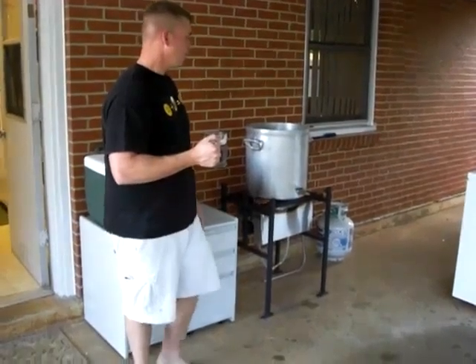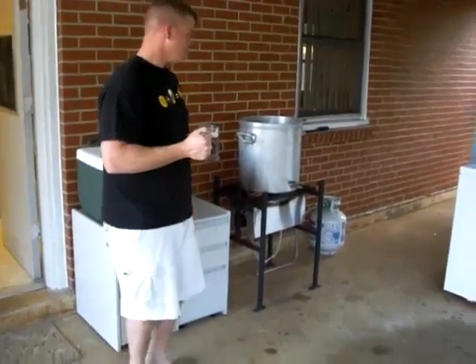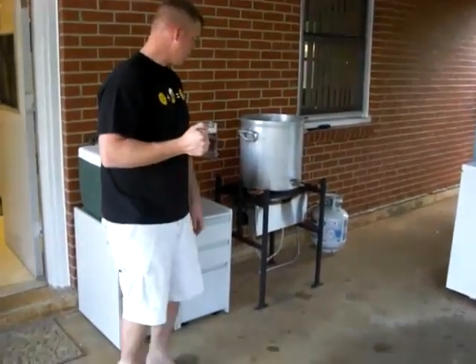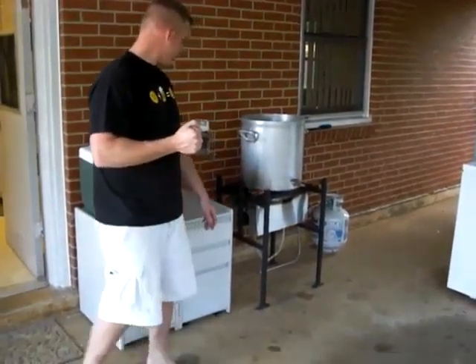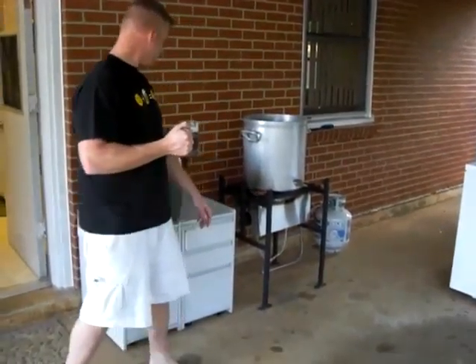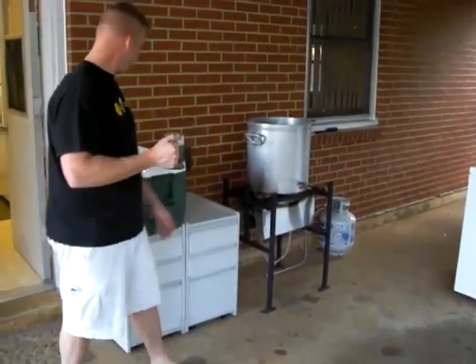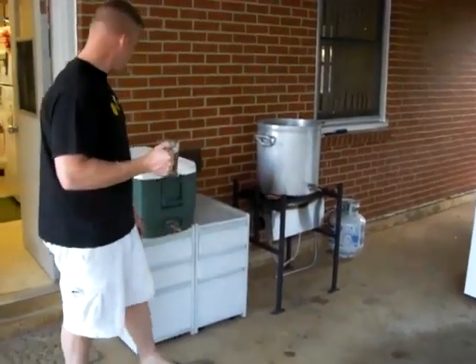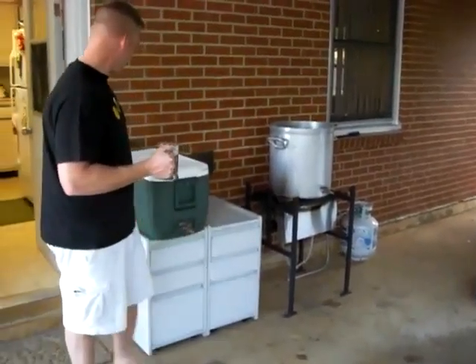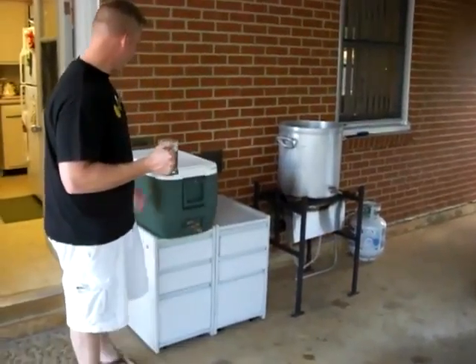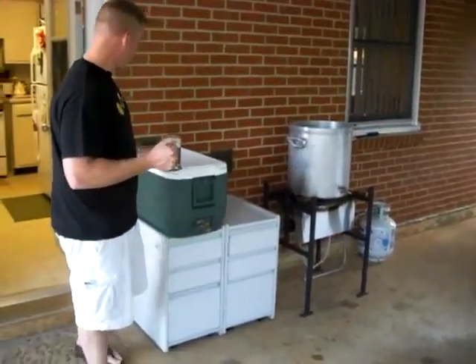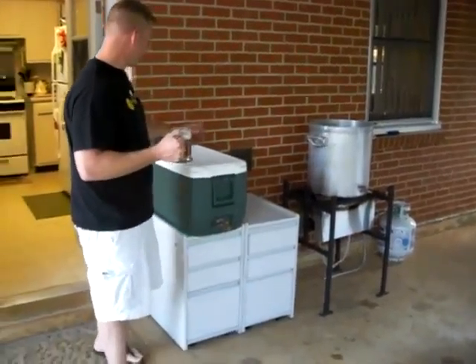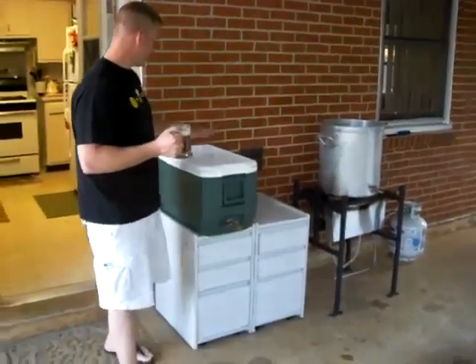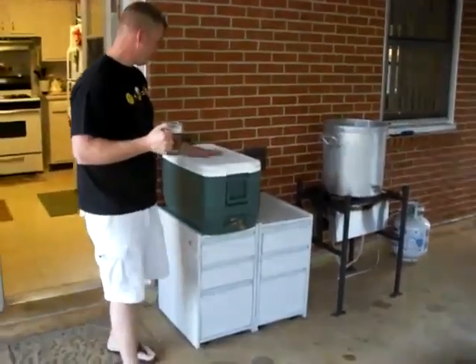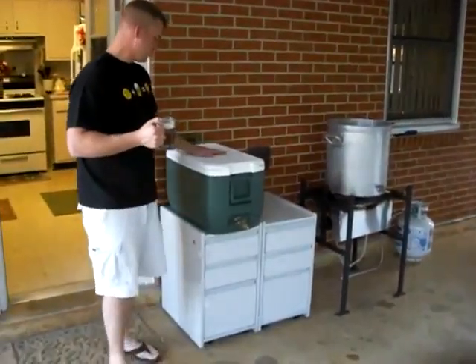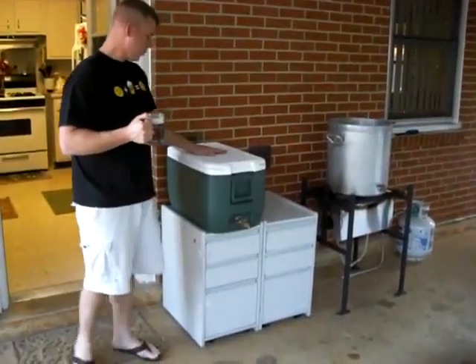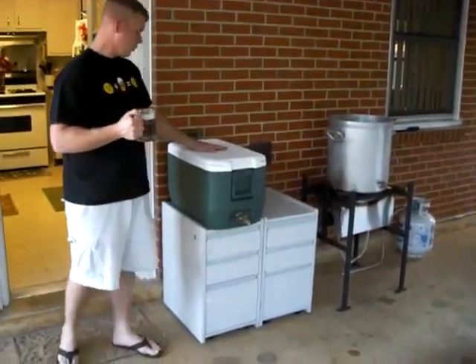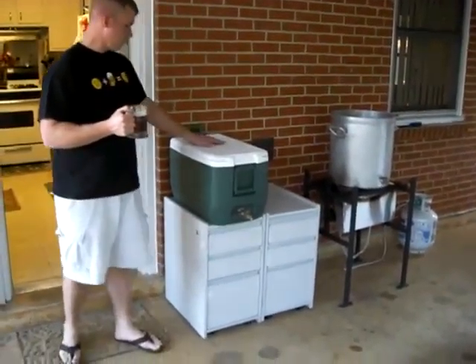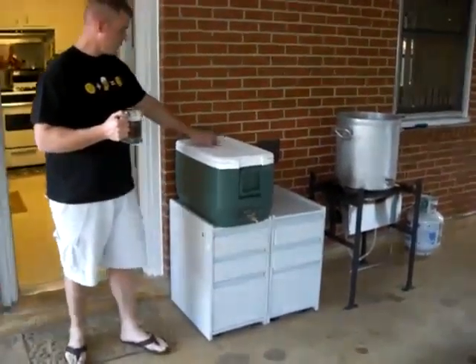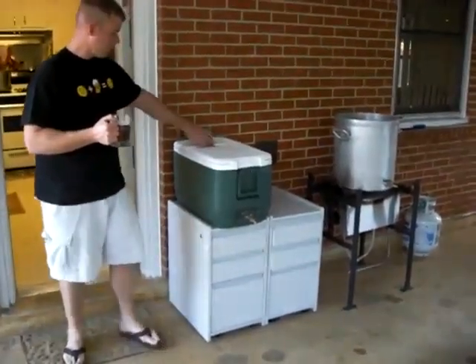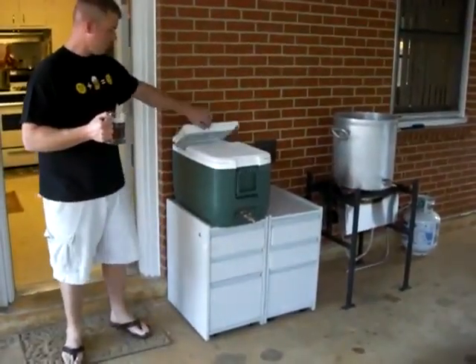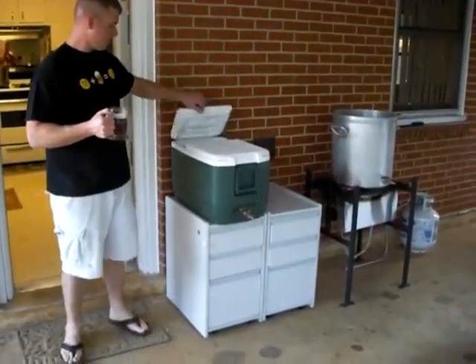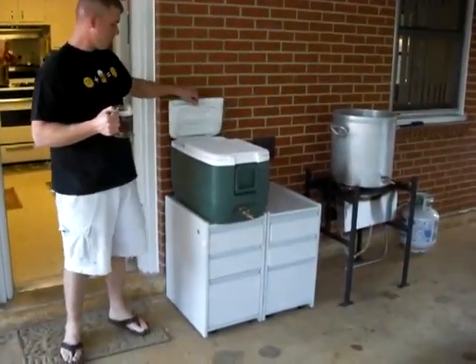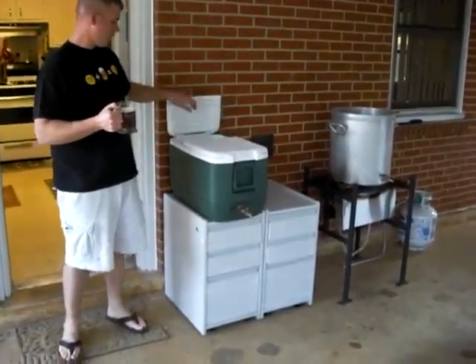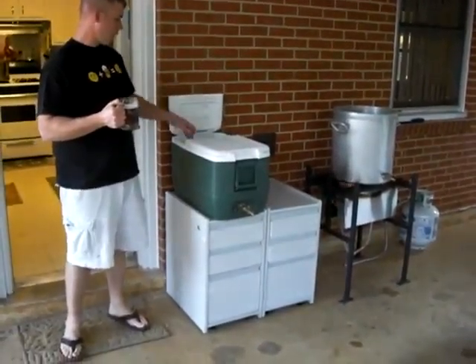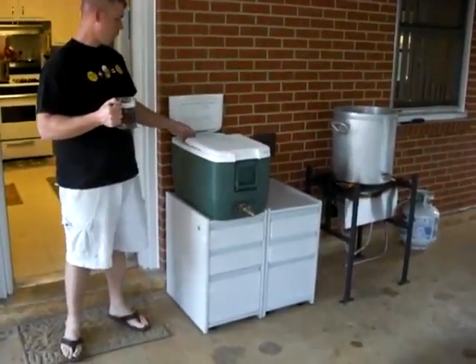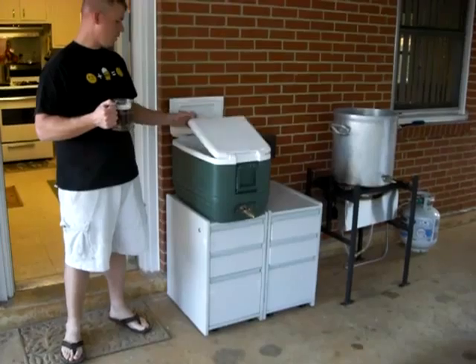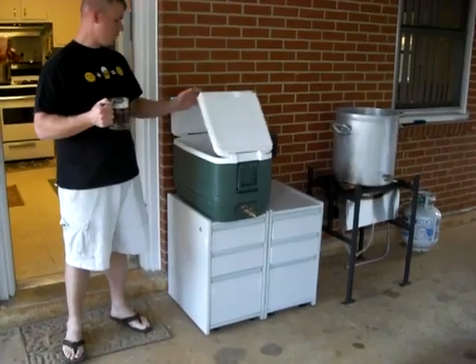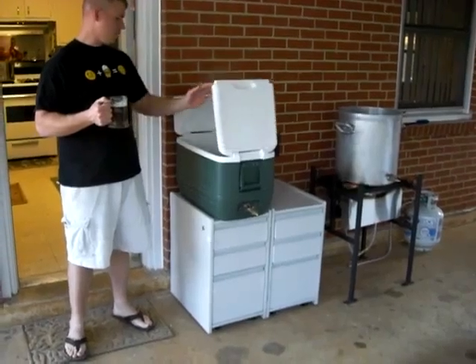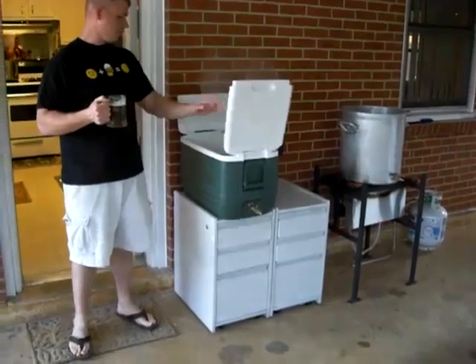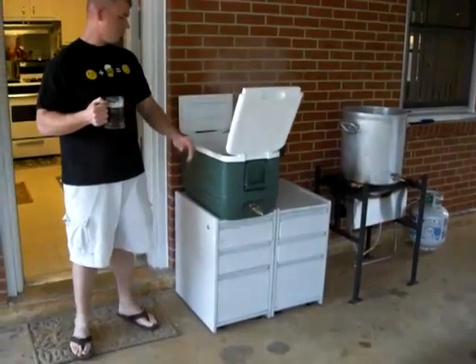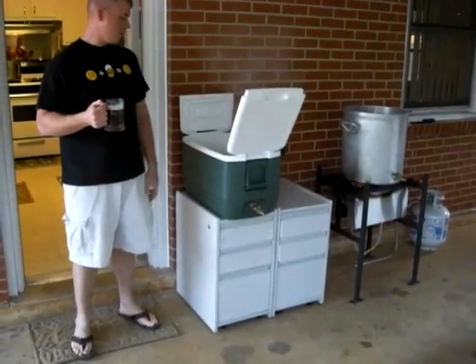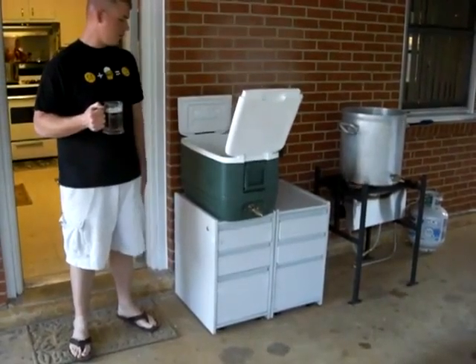Behind me is my 48-quart cooler, which I've now got water in here to preheat it.